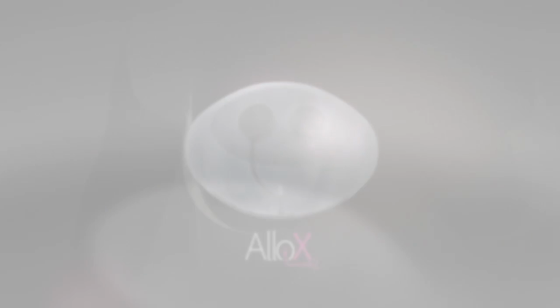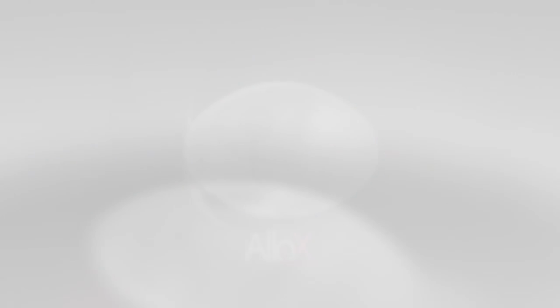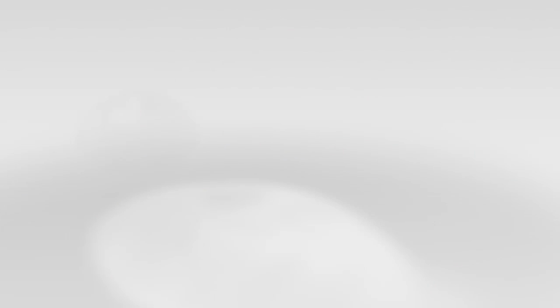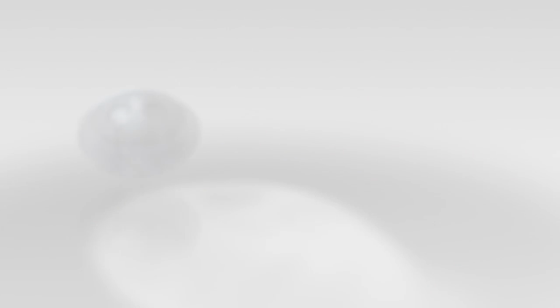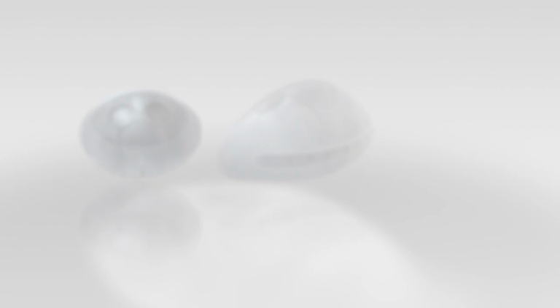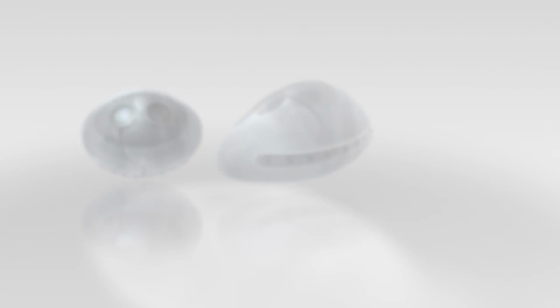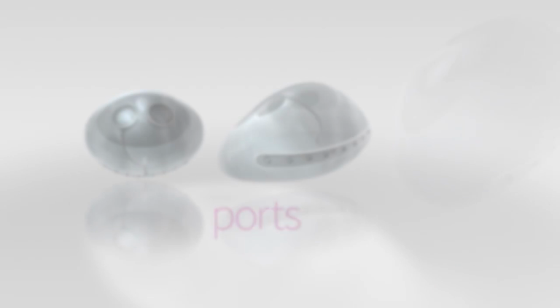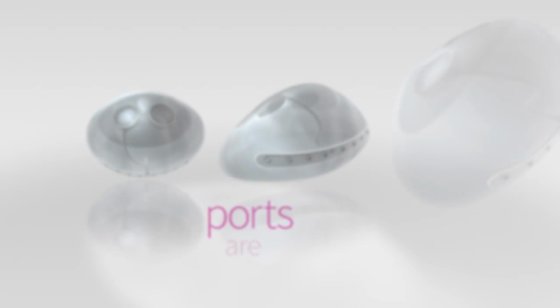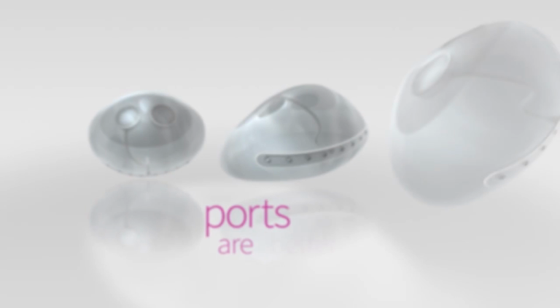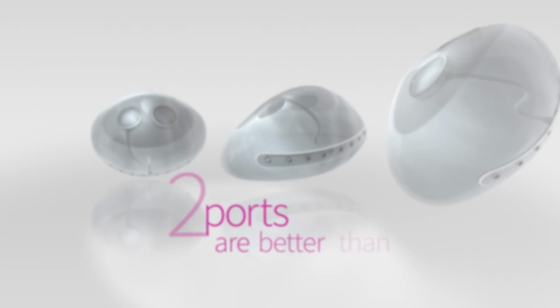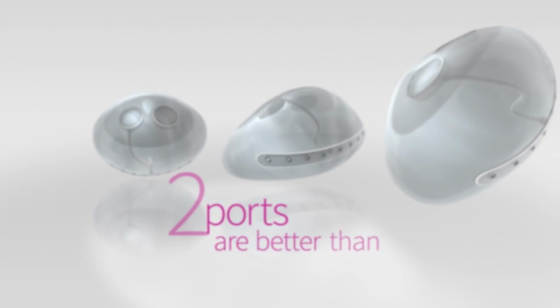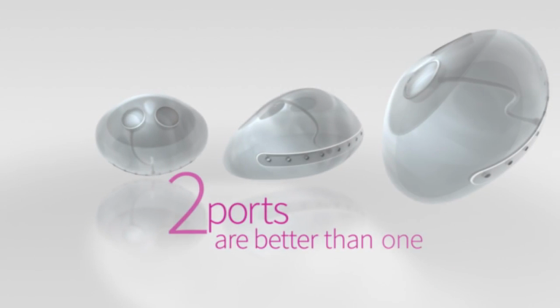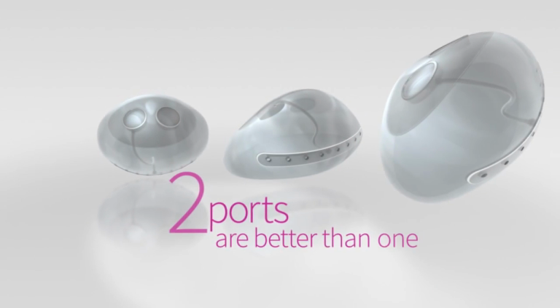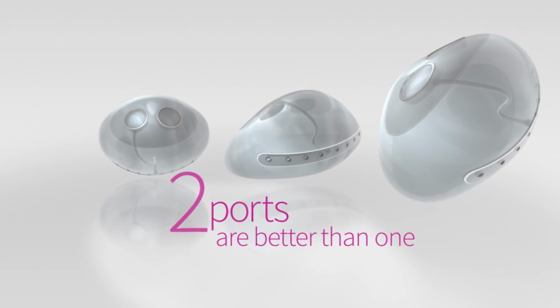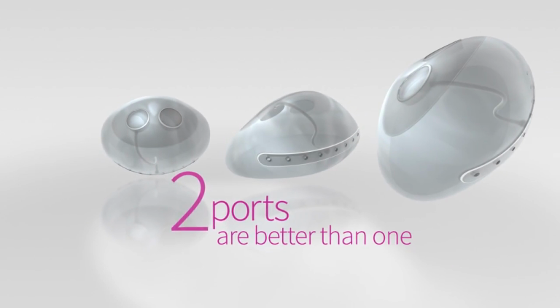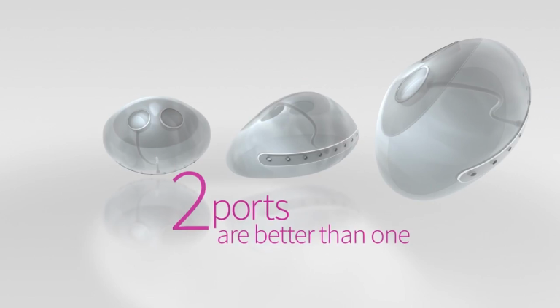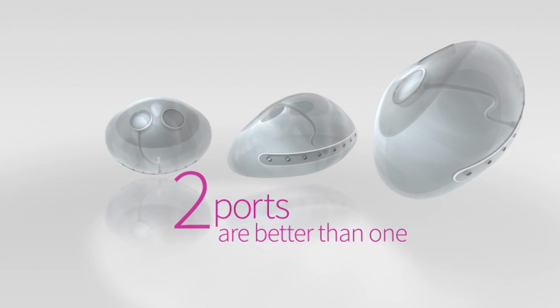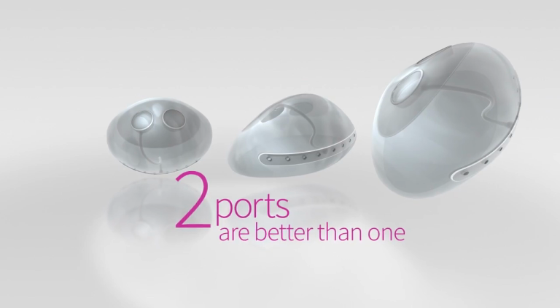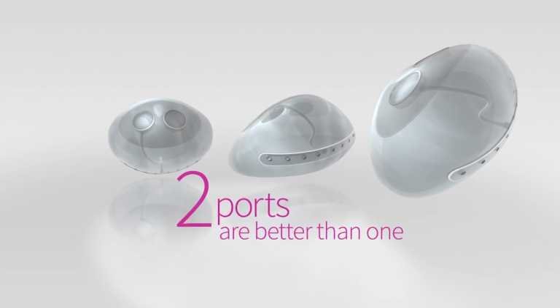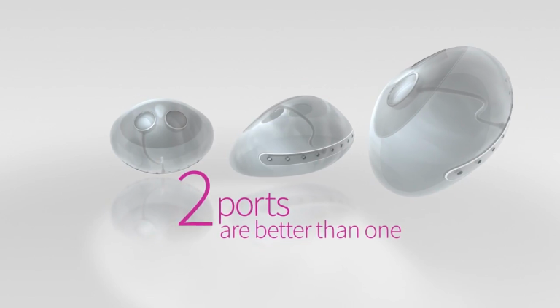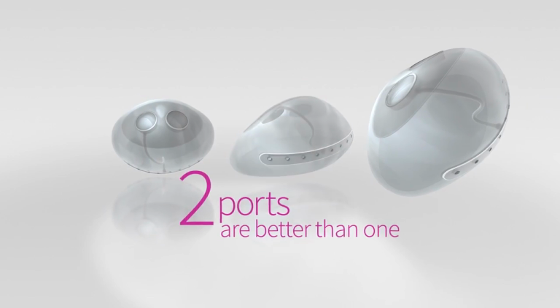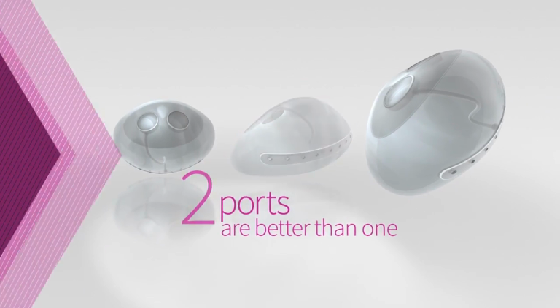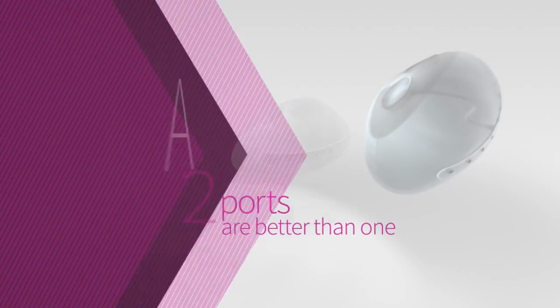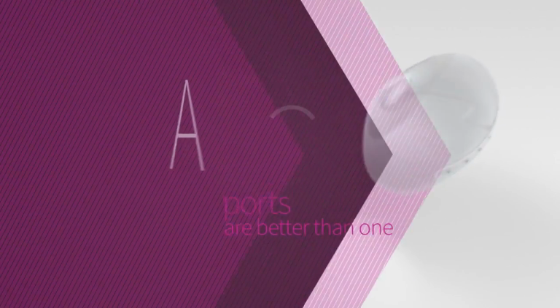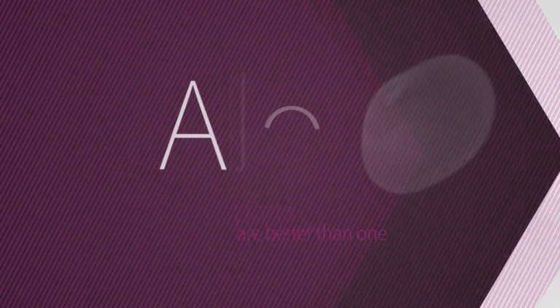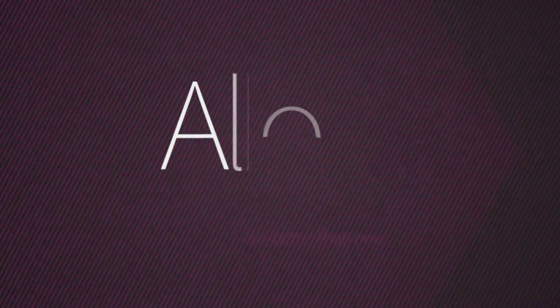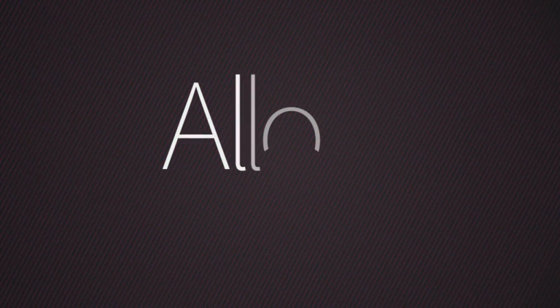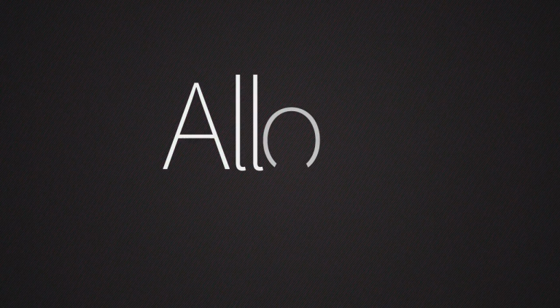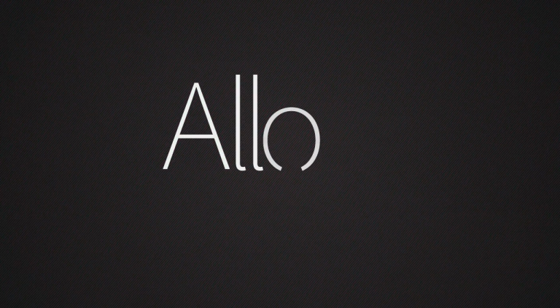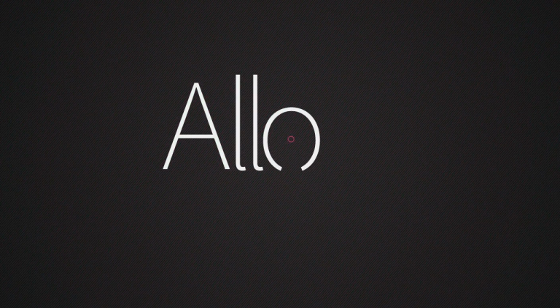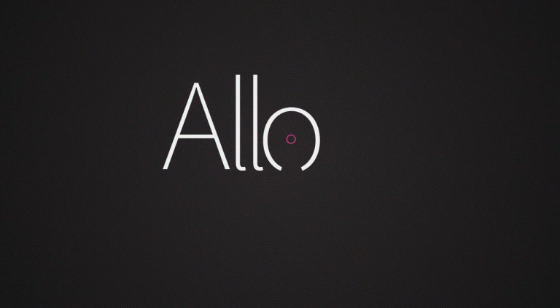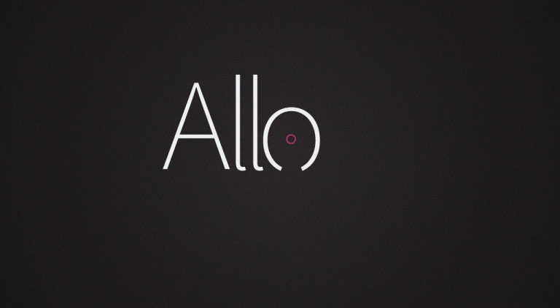When it comes to breast reconstruction, two ports are better than one. Allo X2.